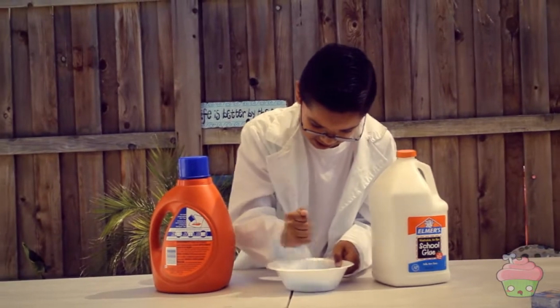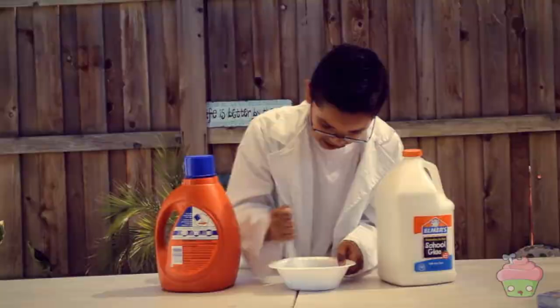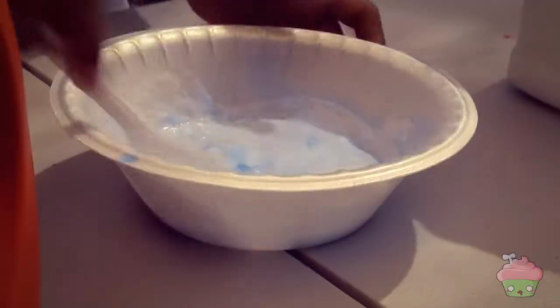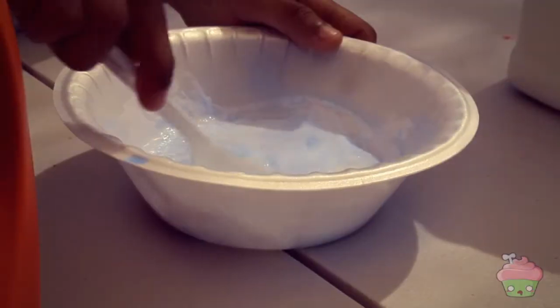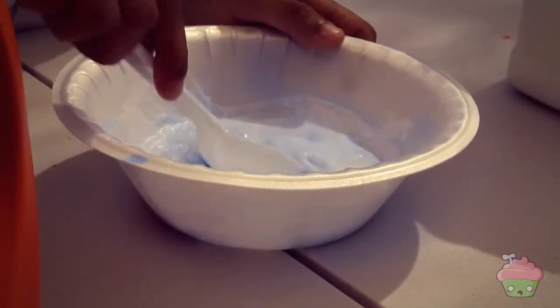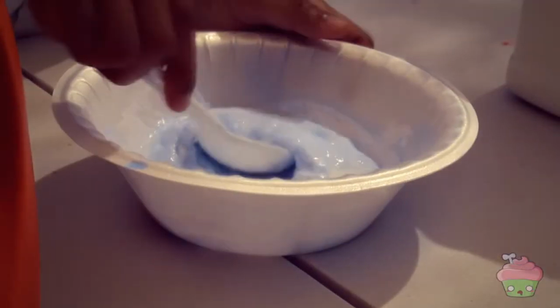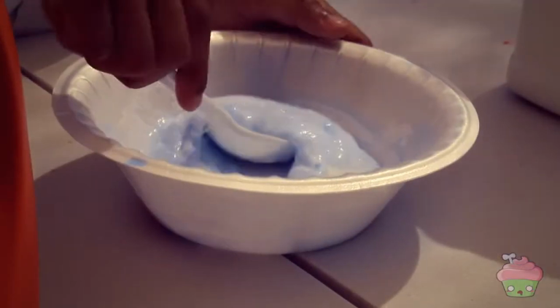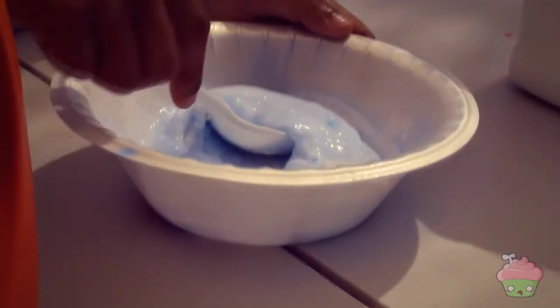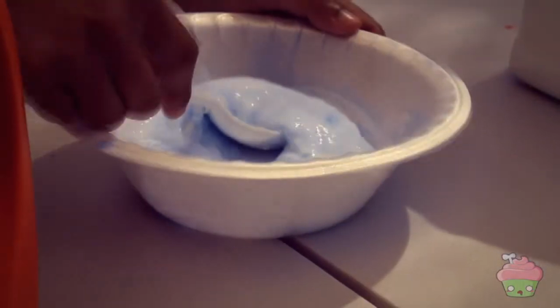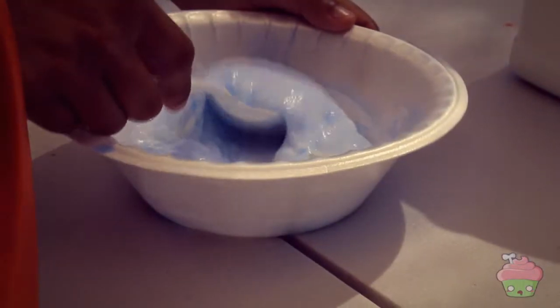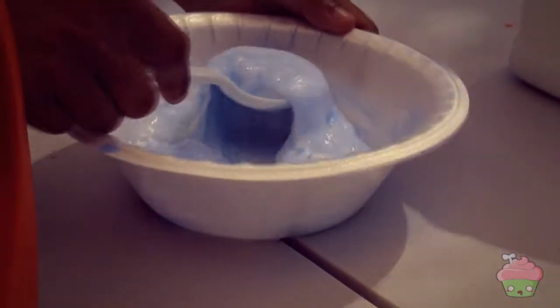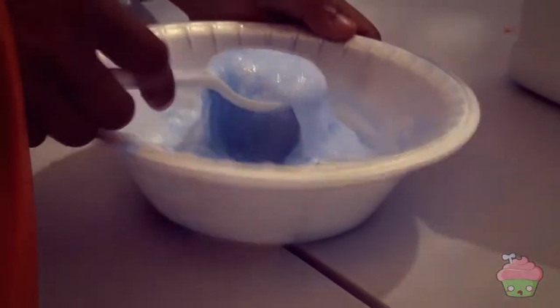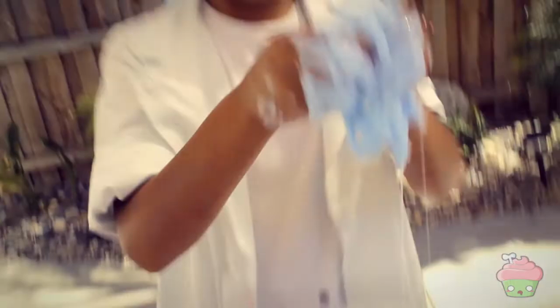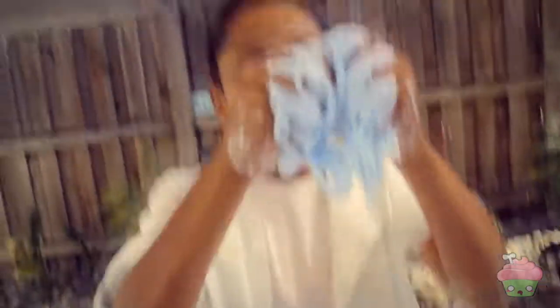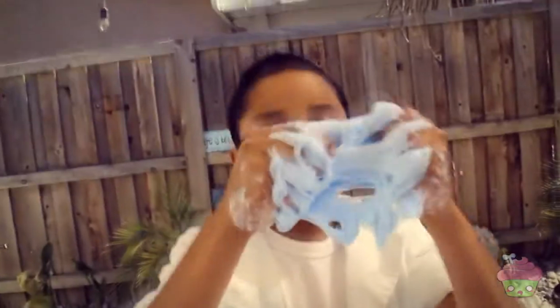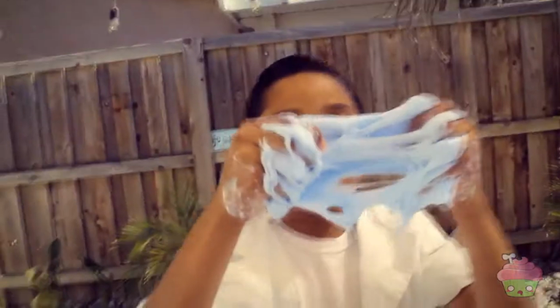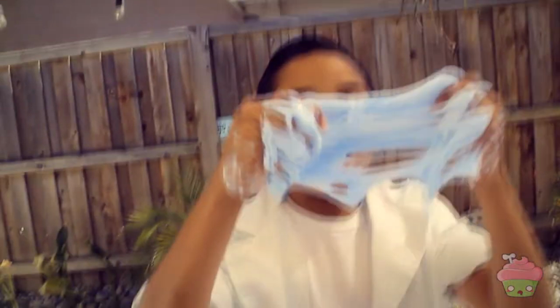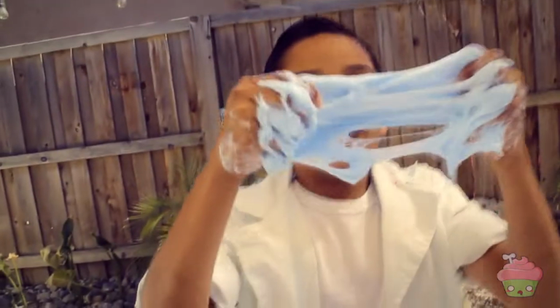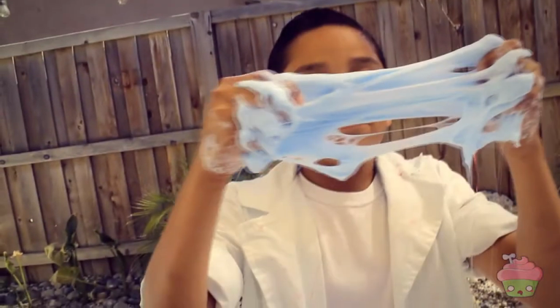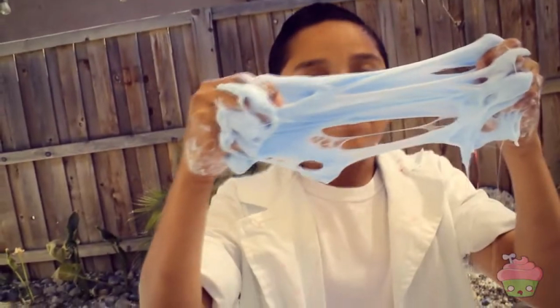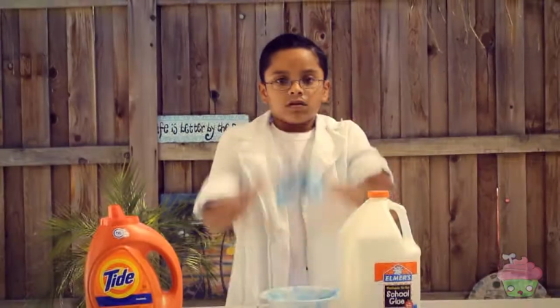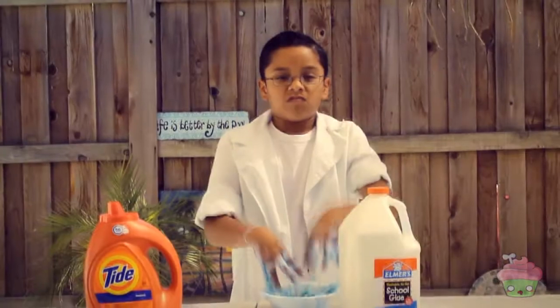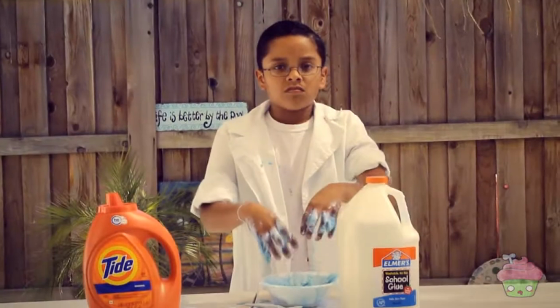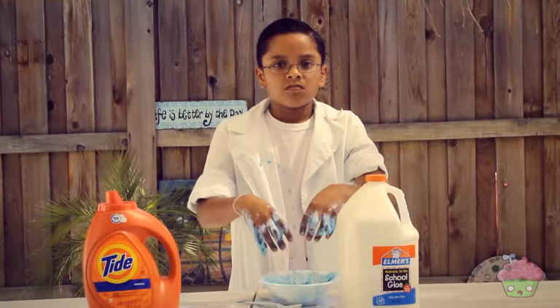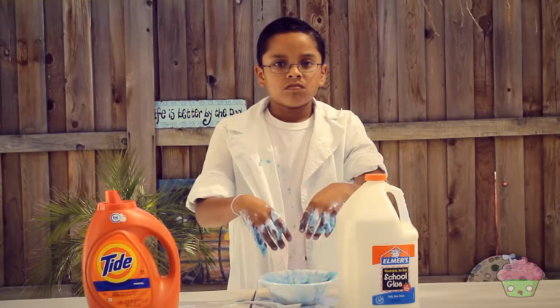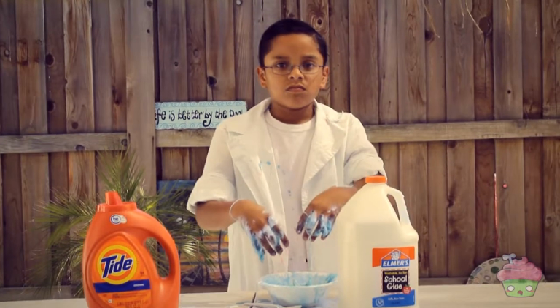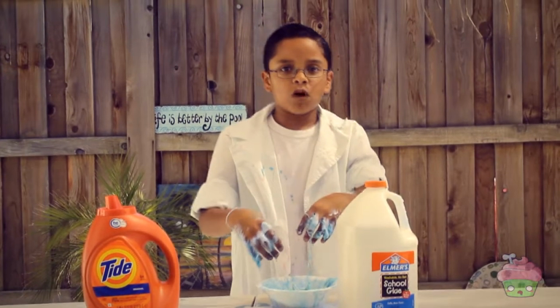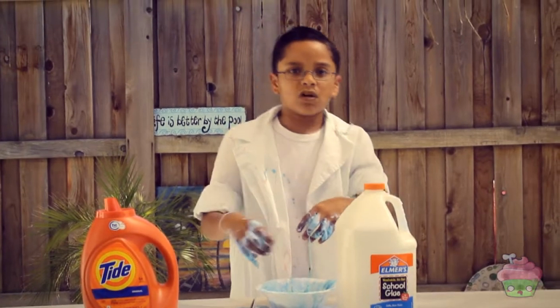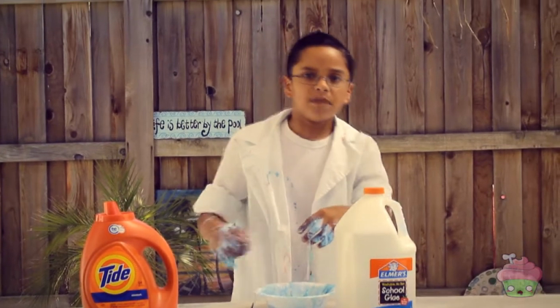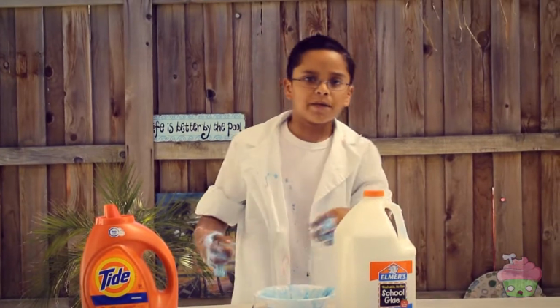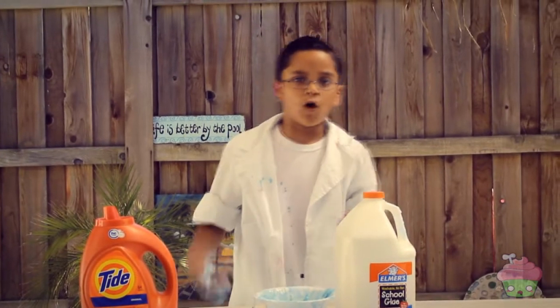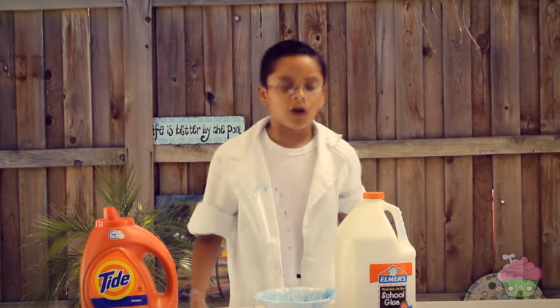You see how it's all sticky? Now you got some slime. Now we're going to make more.